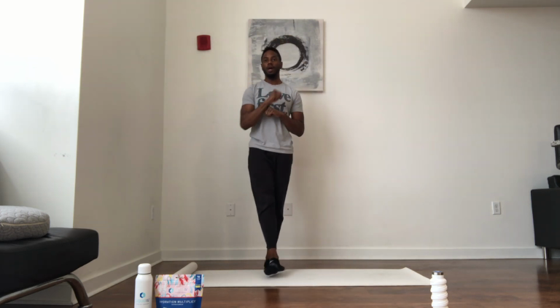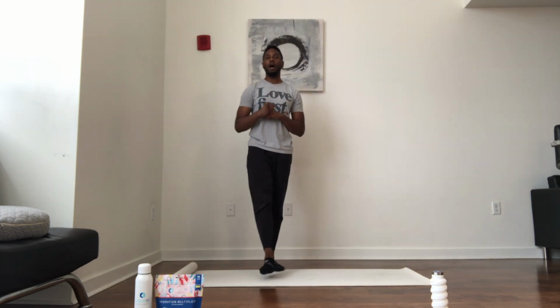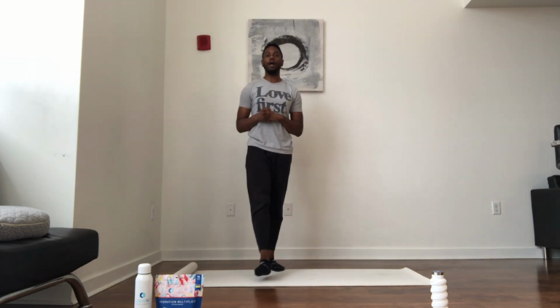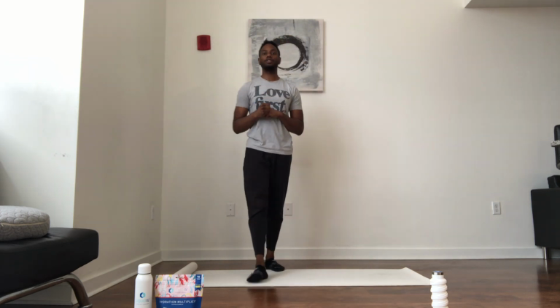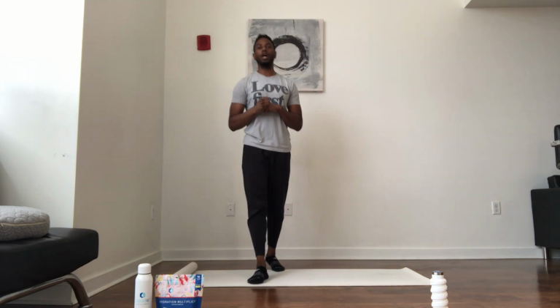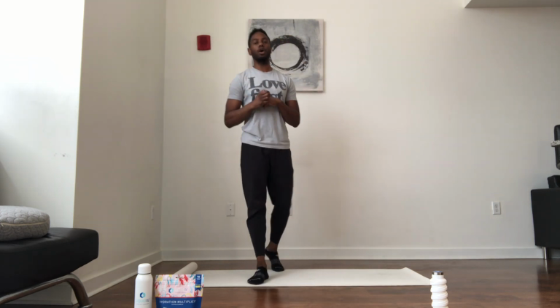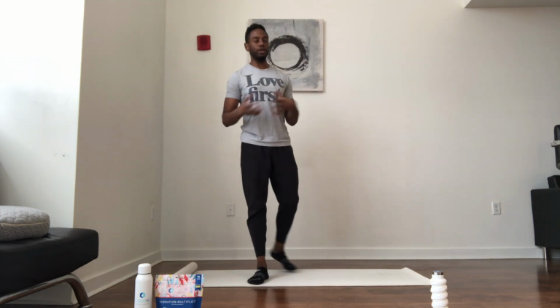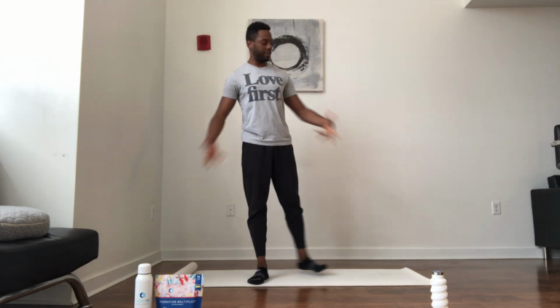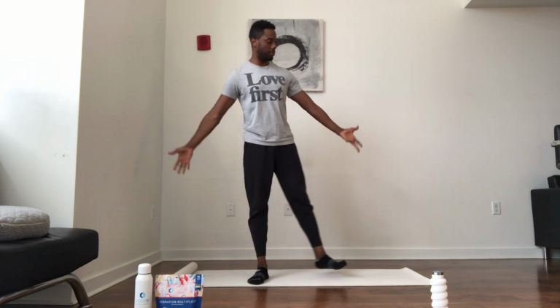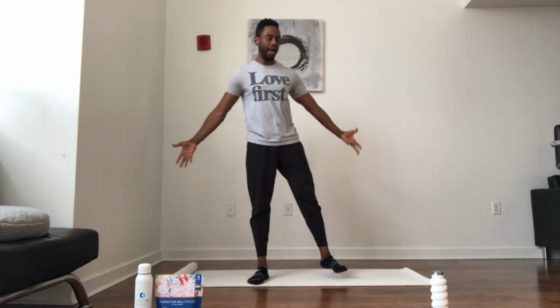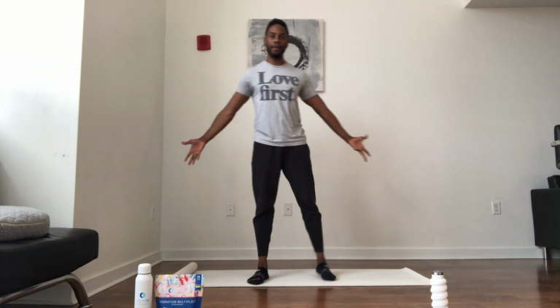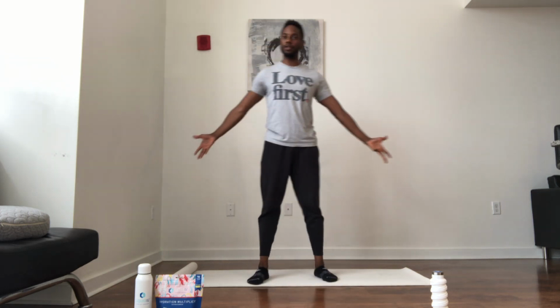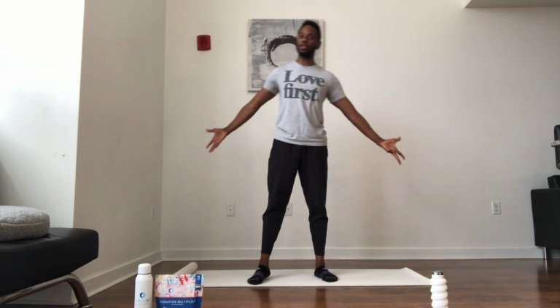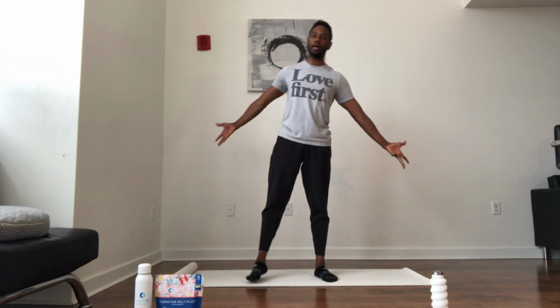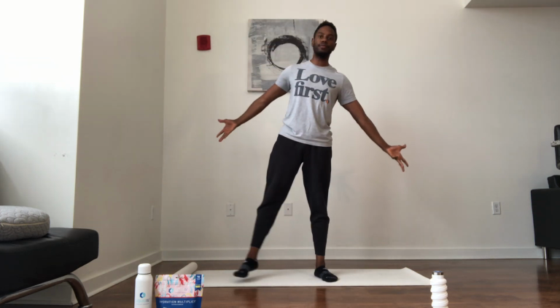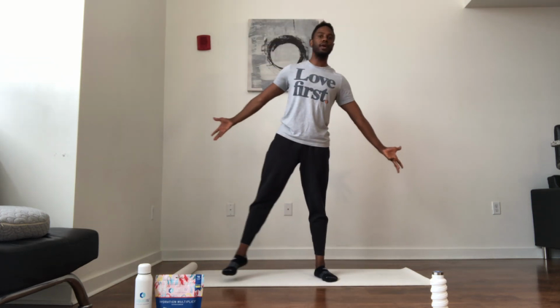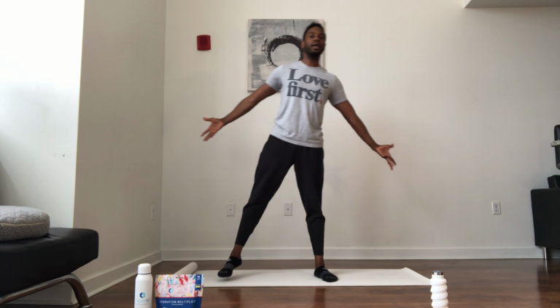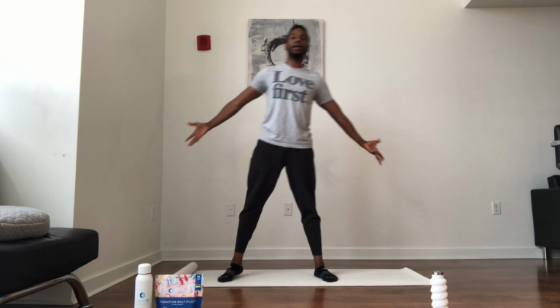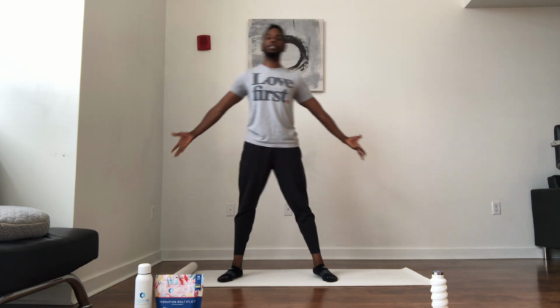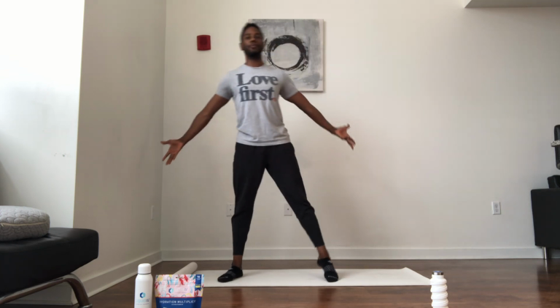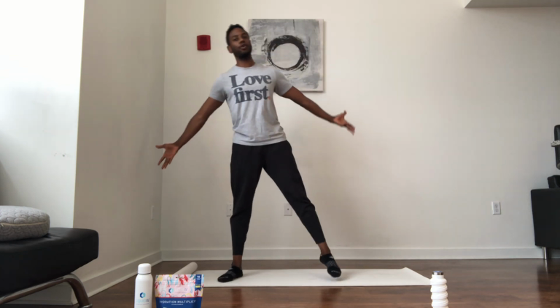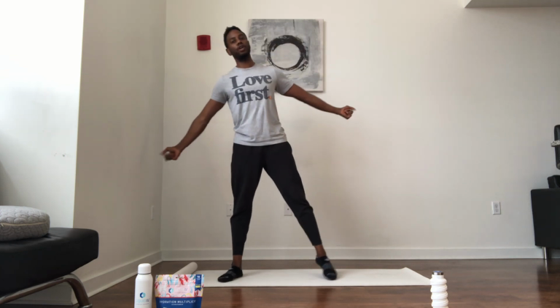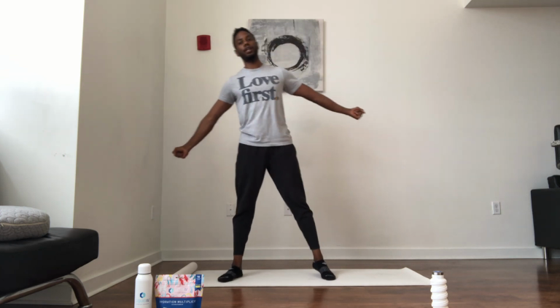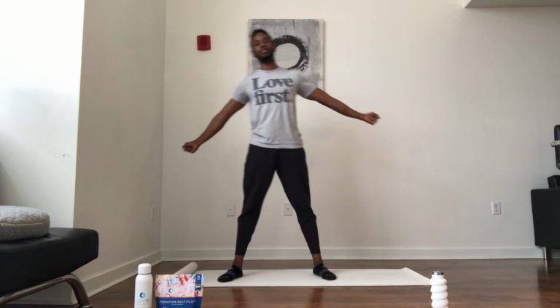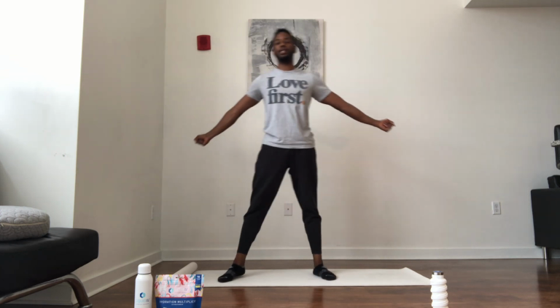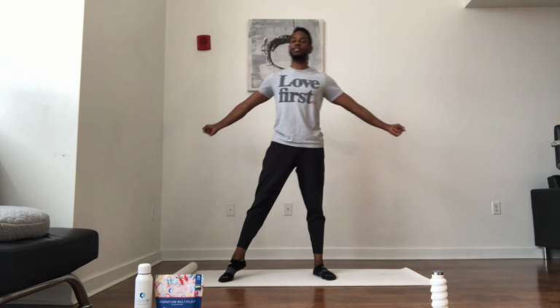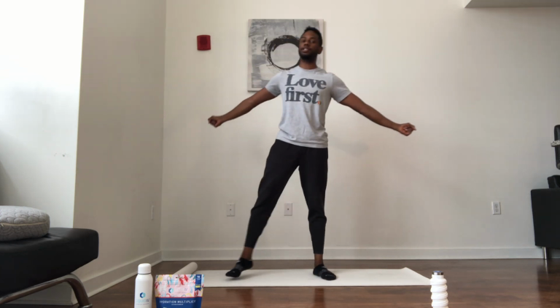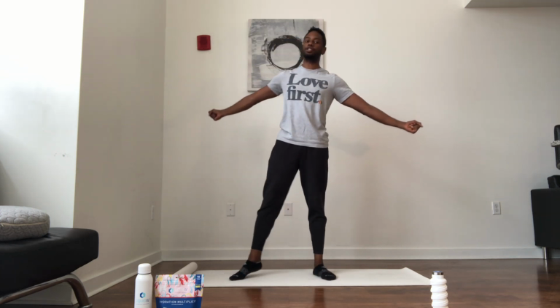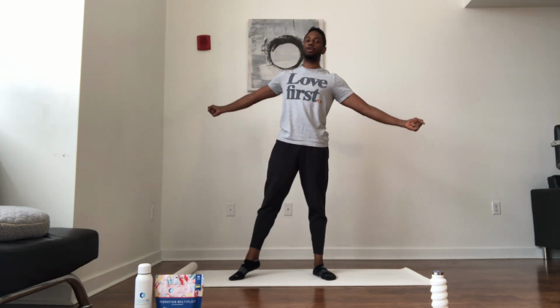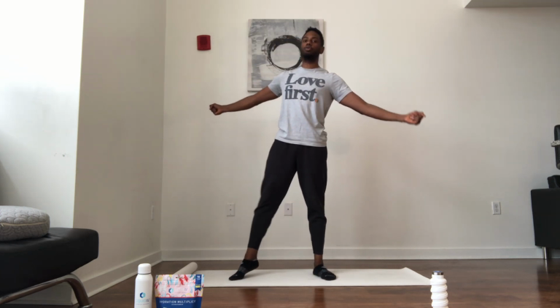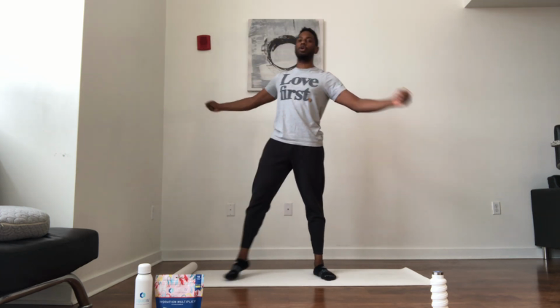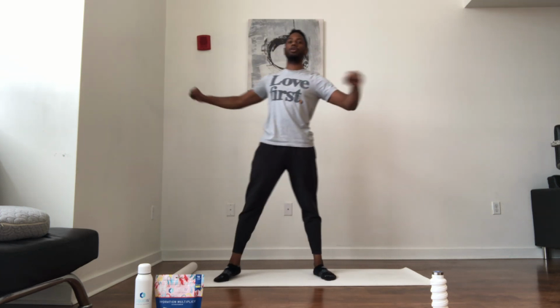All right, so all you need is your mat, yourself, and your energy. Let's get this show on the road.